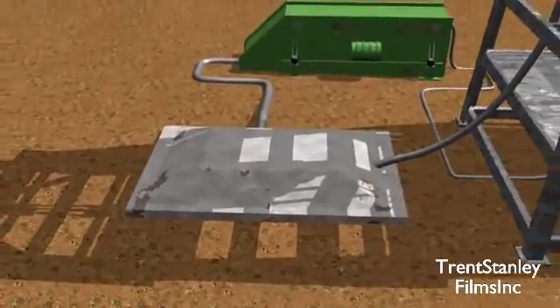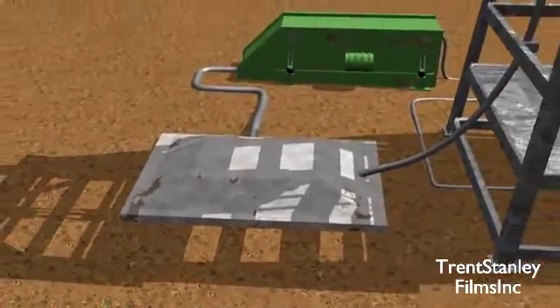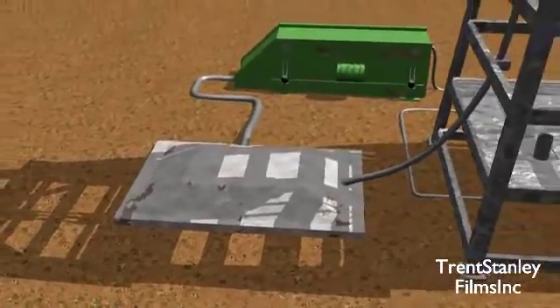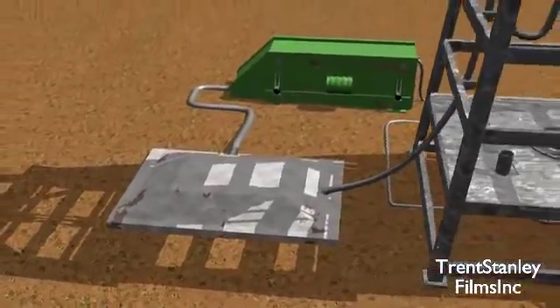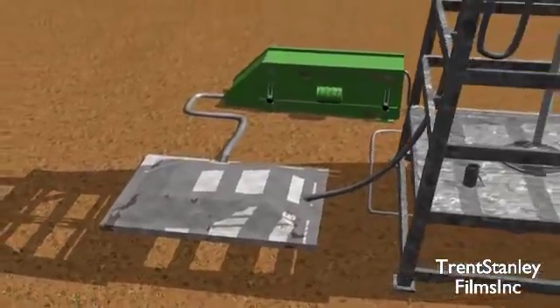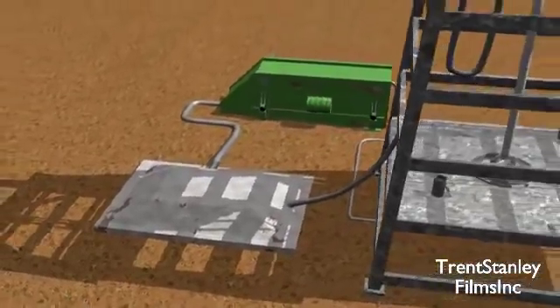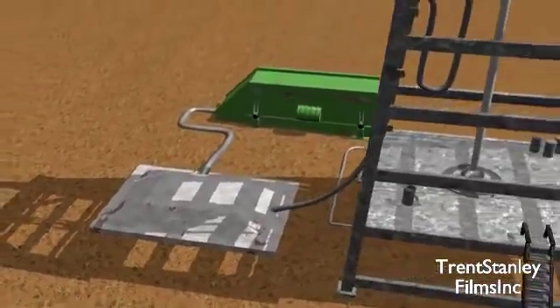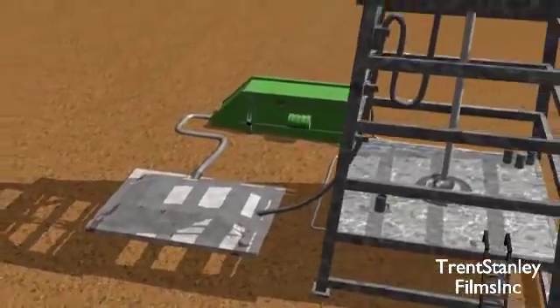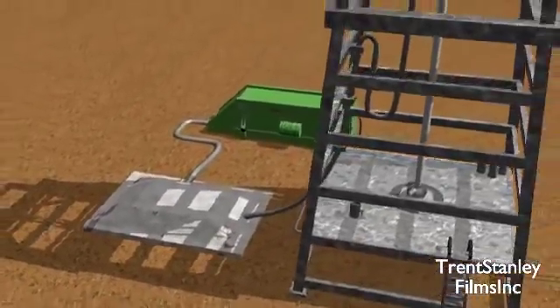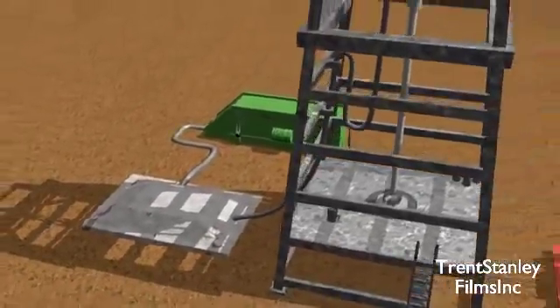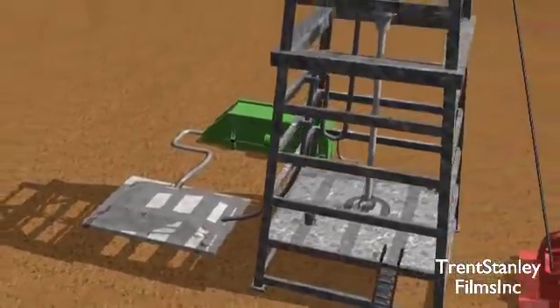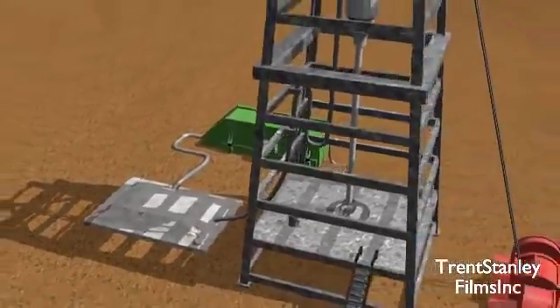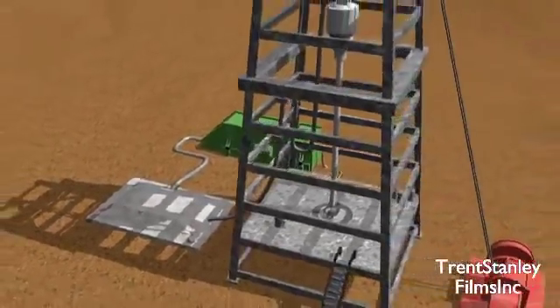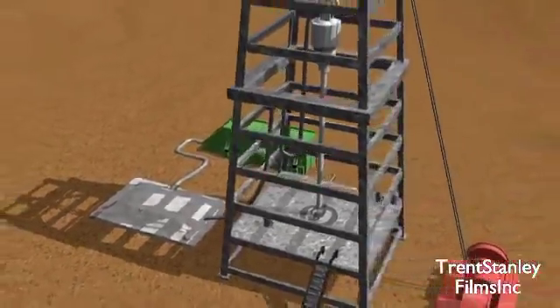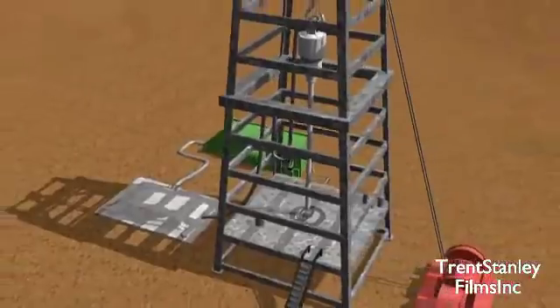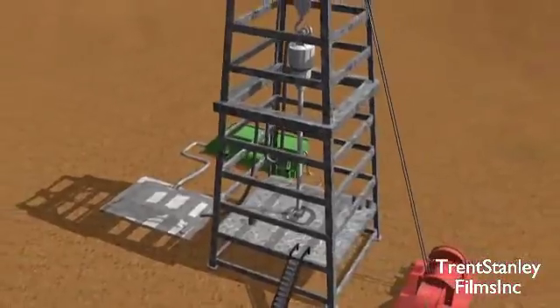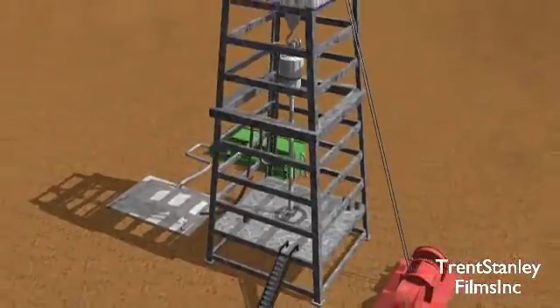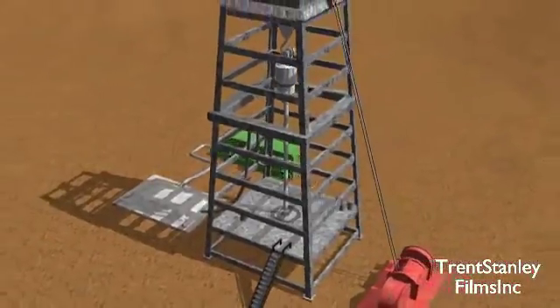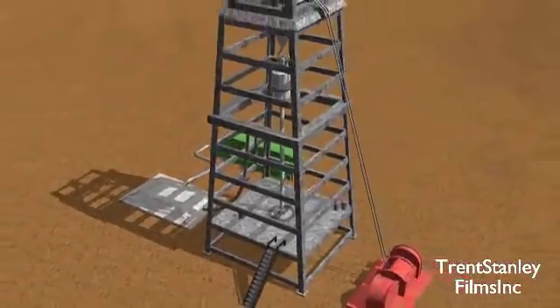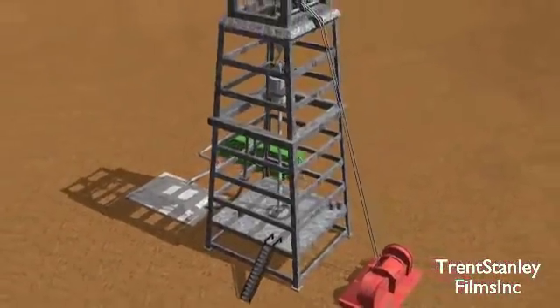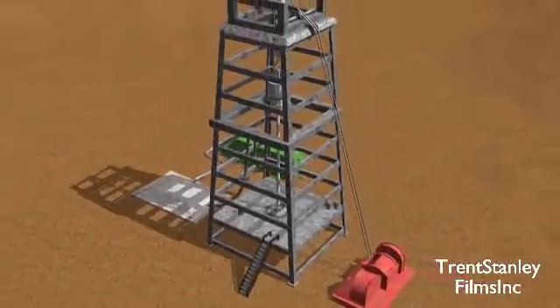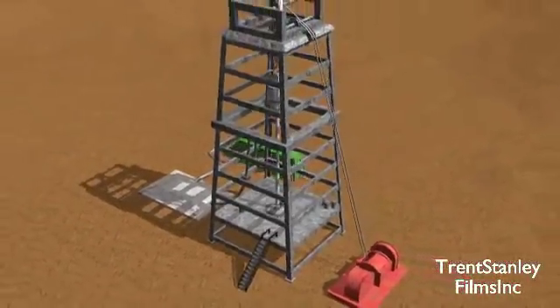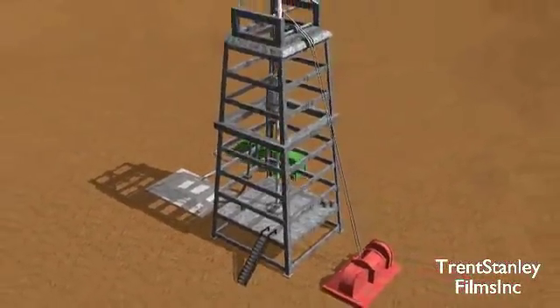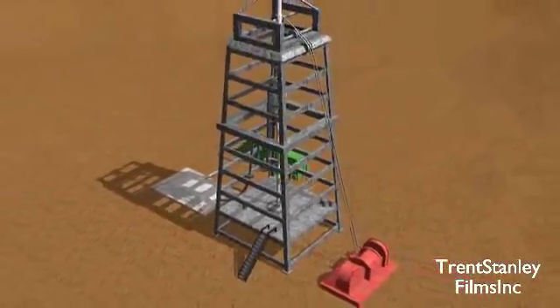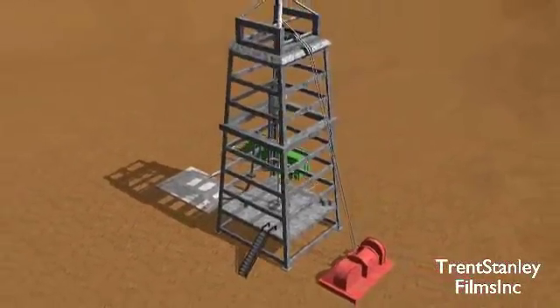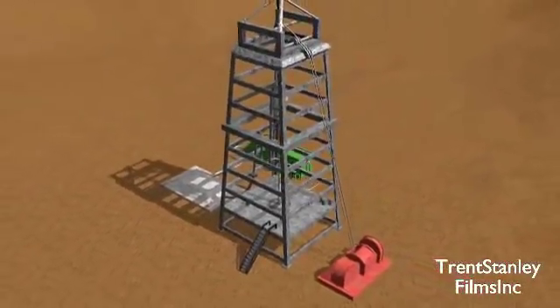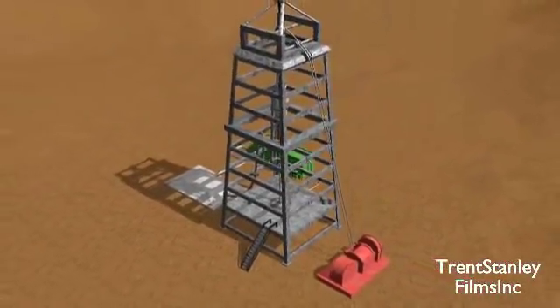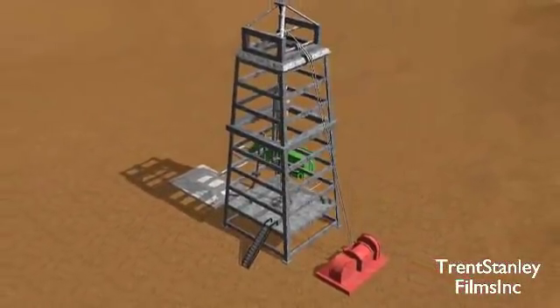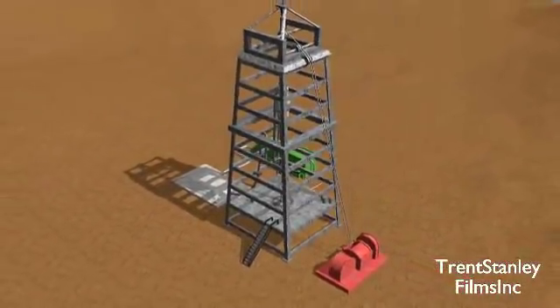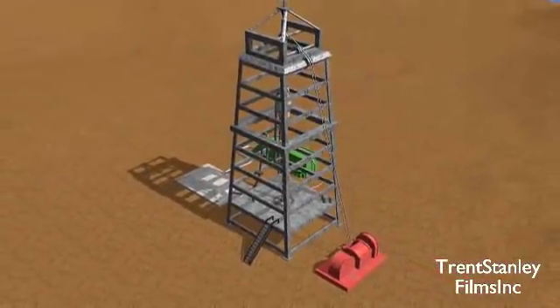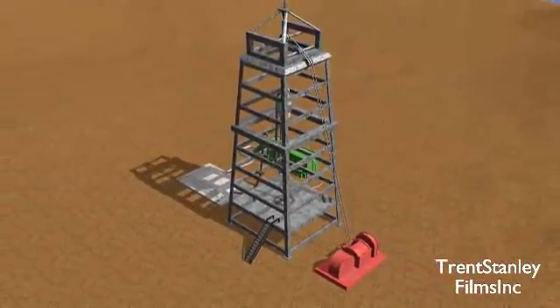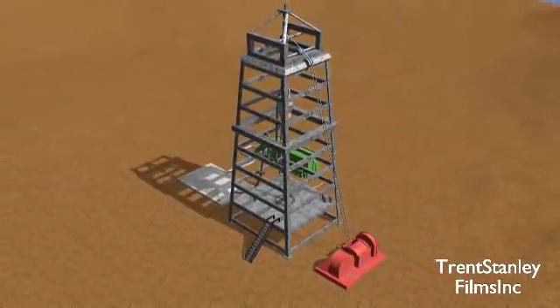Once the well has been drilled to sufficient depth, the walls are reinforced with concrete and steel casing, and then the drilling rig is deconstructed.